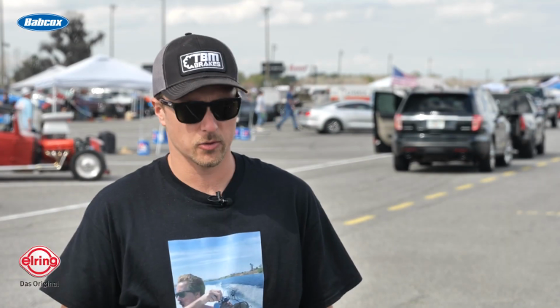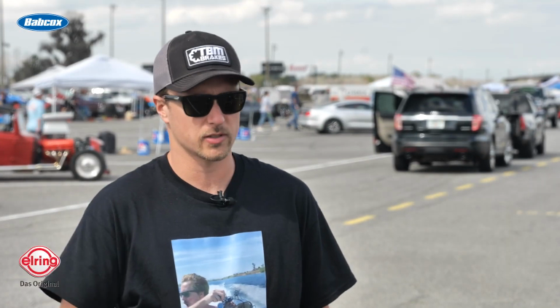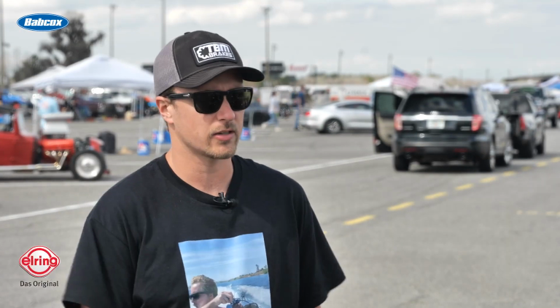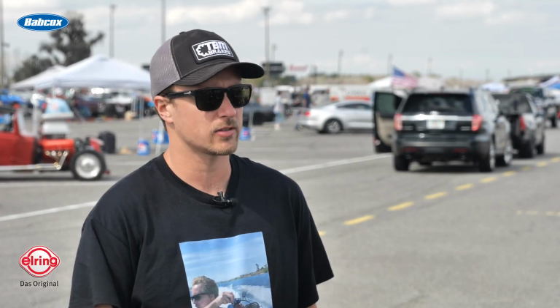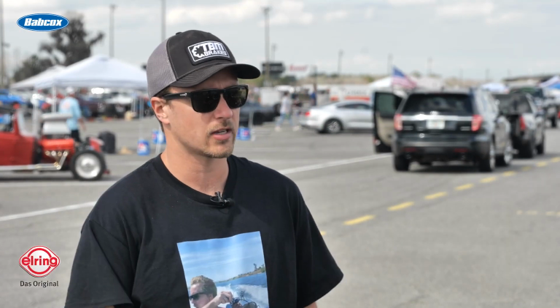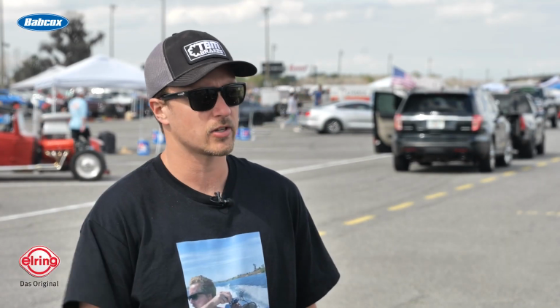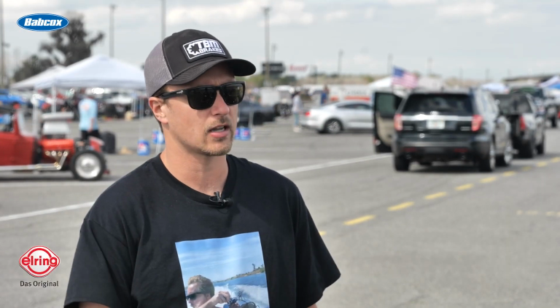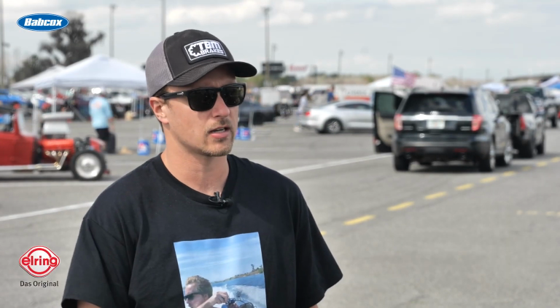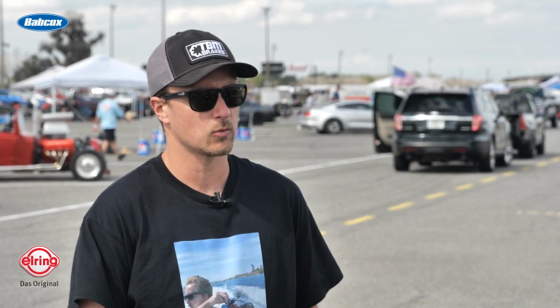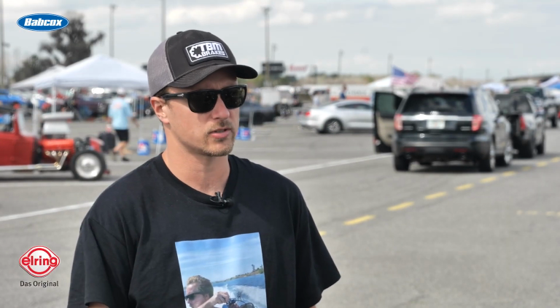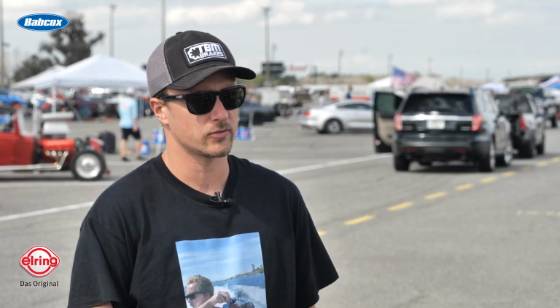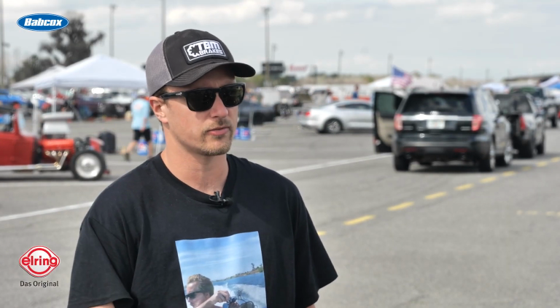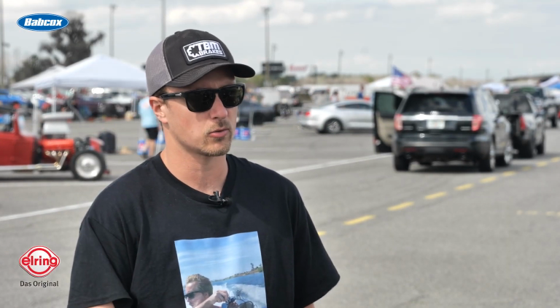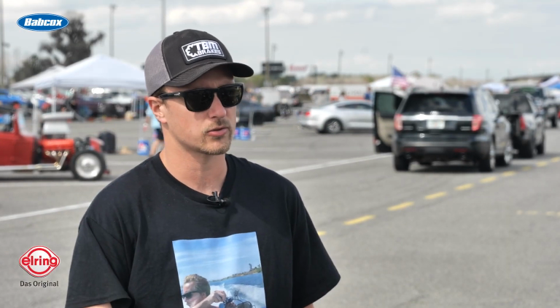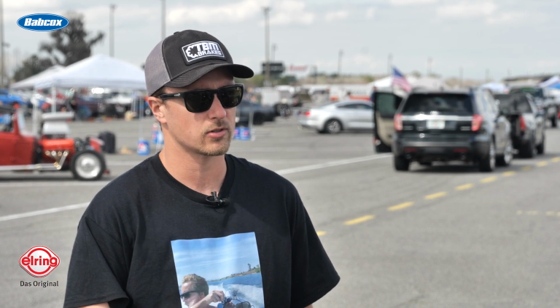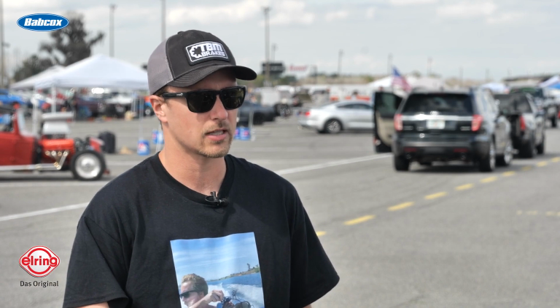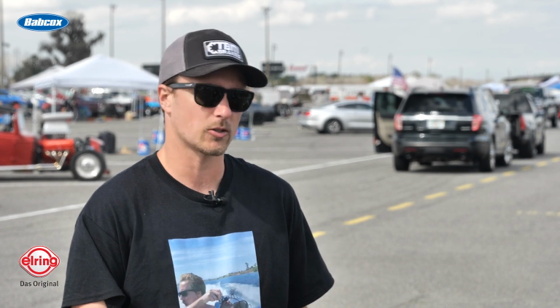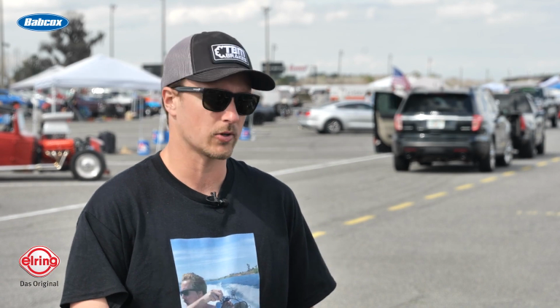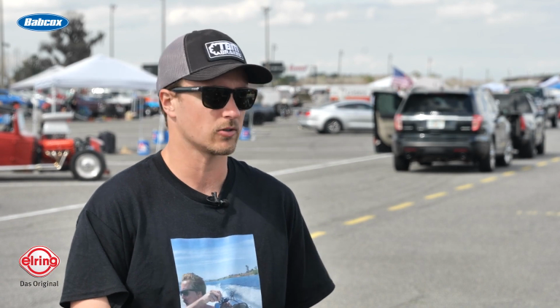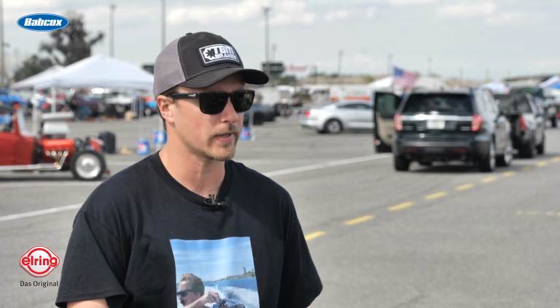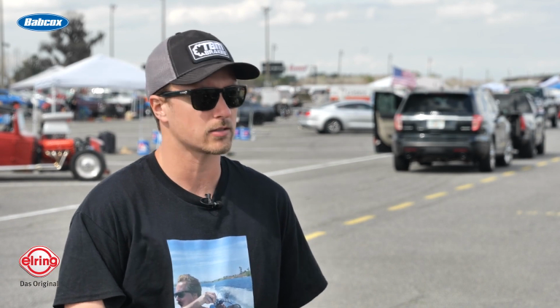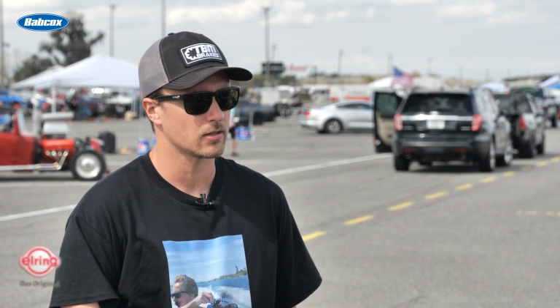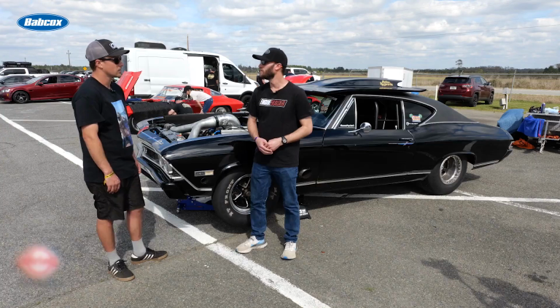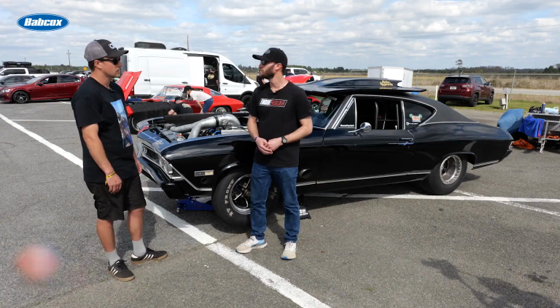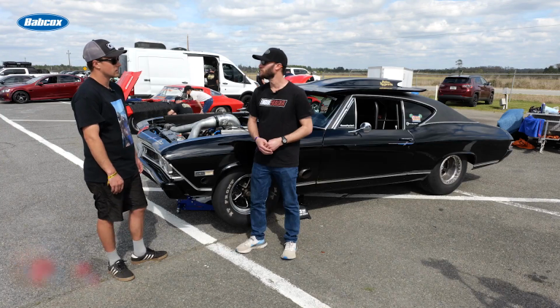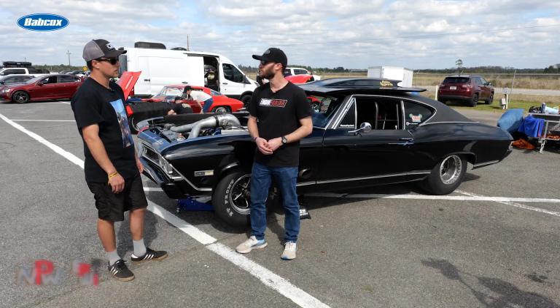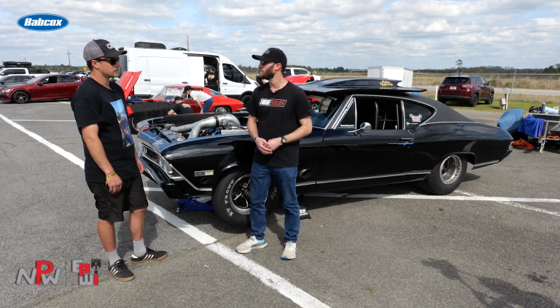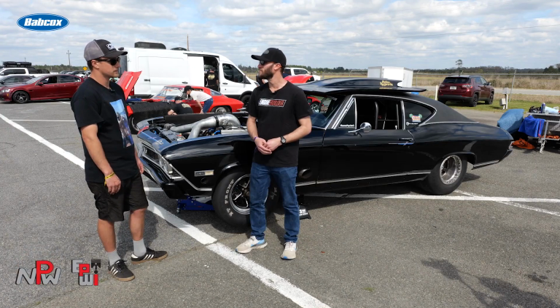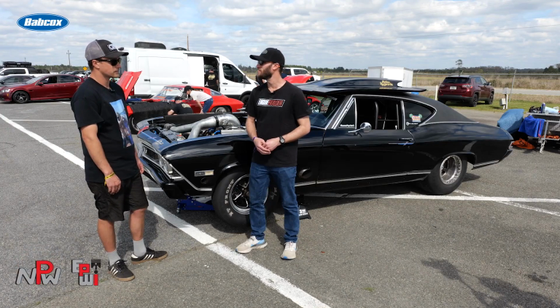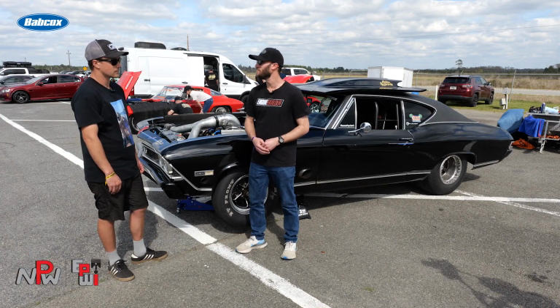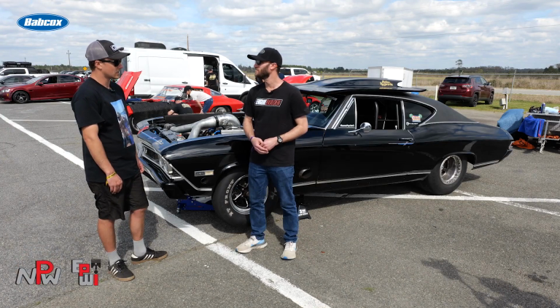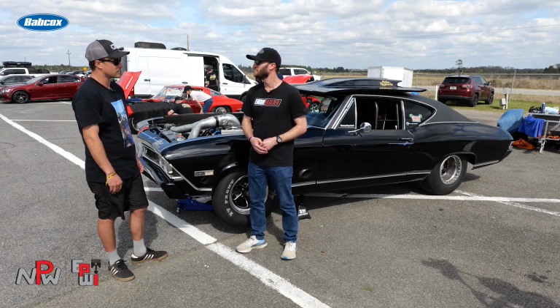Today we went 7.79 at 174 mph — that's our personal best. Awesome, congrats on that. Thank you.